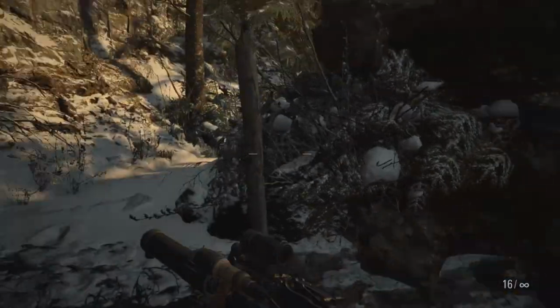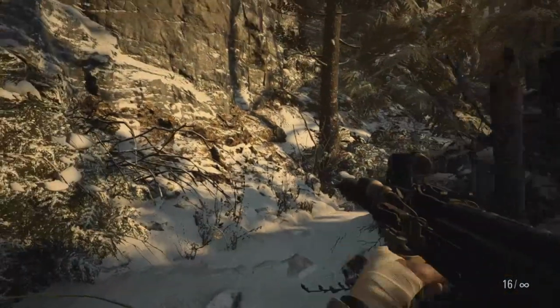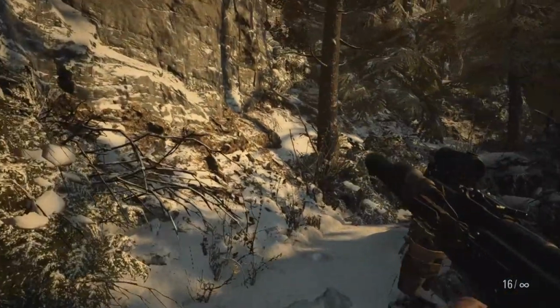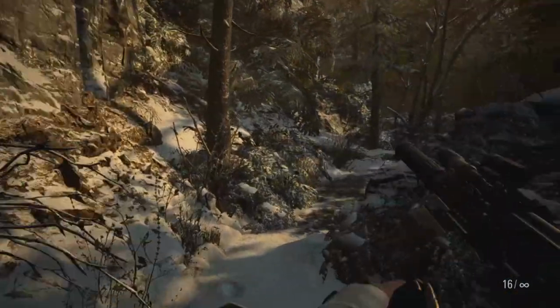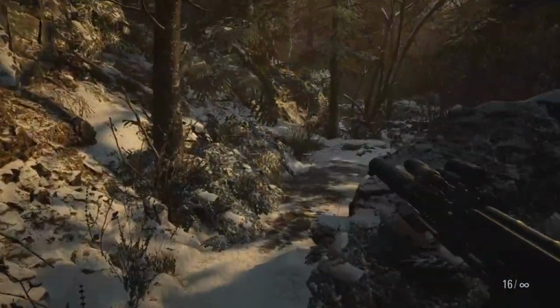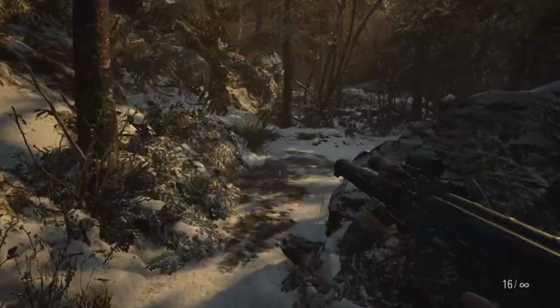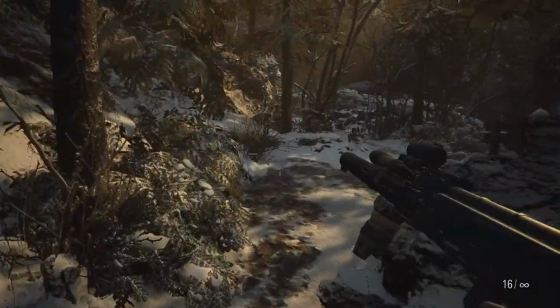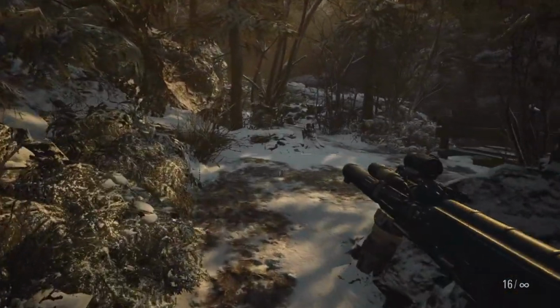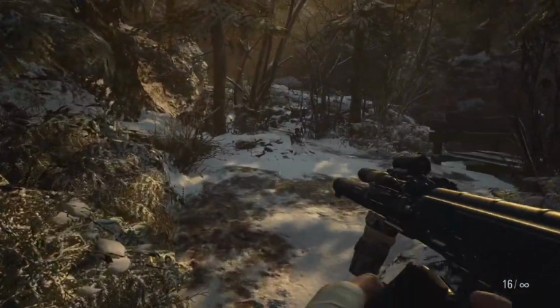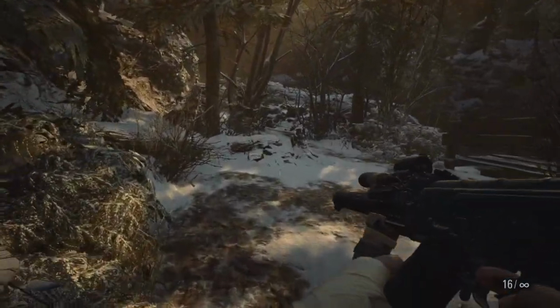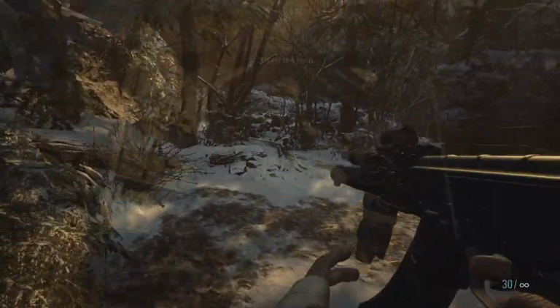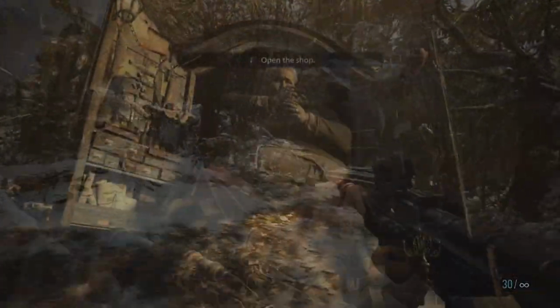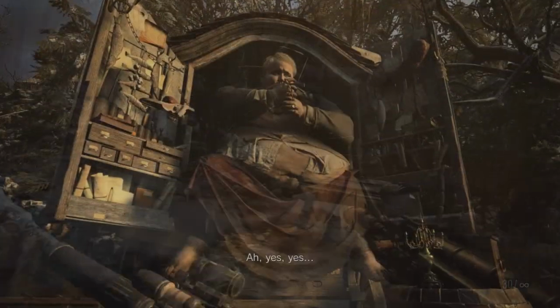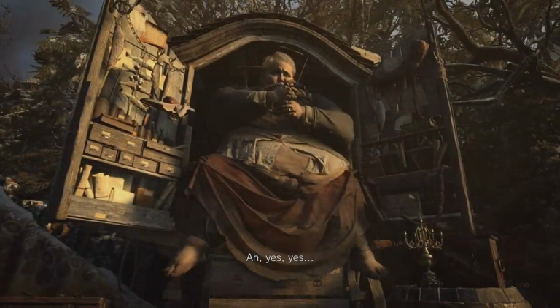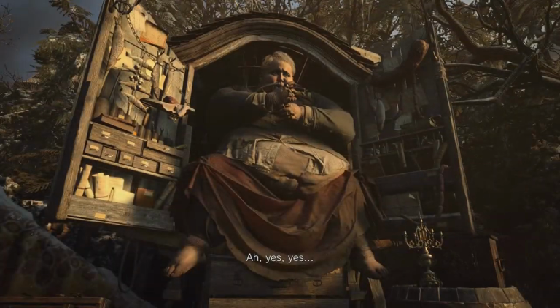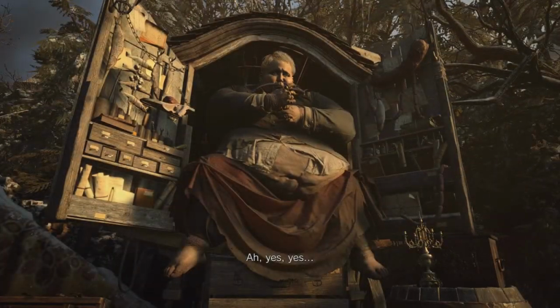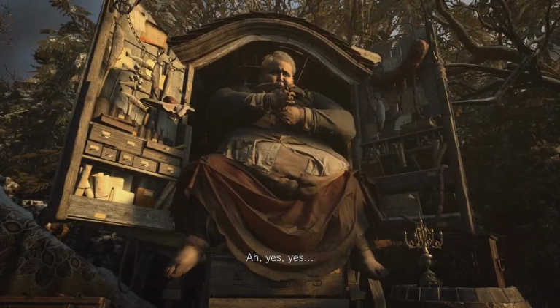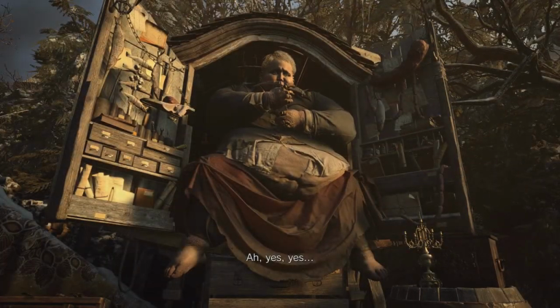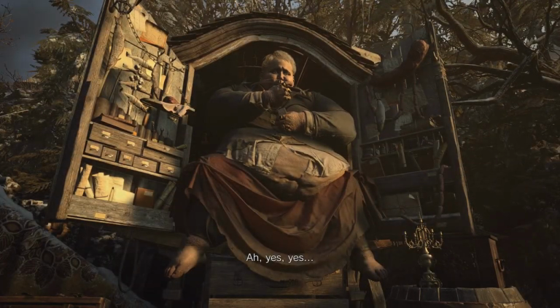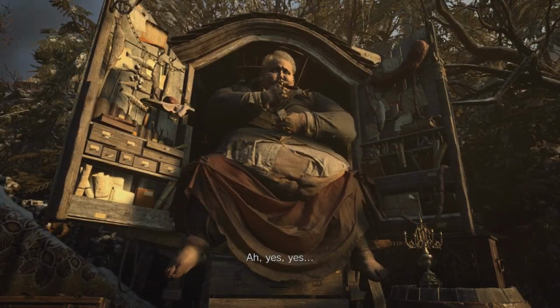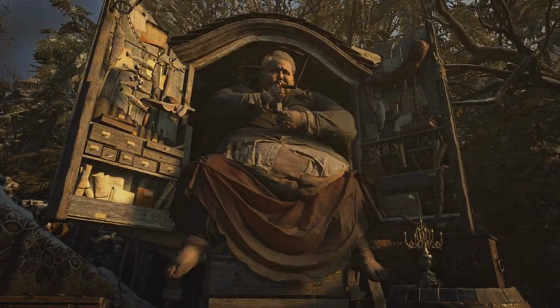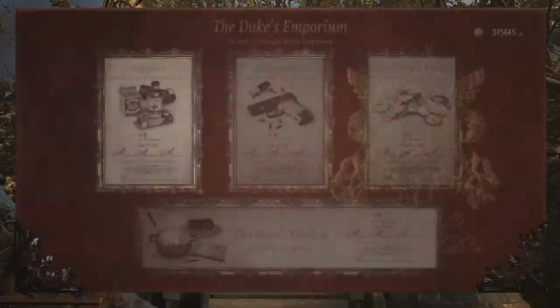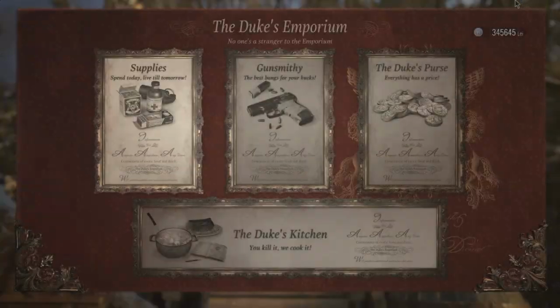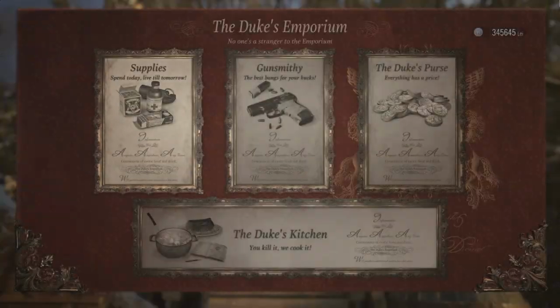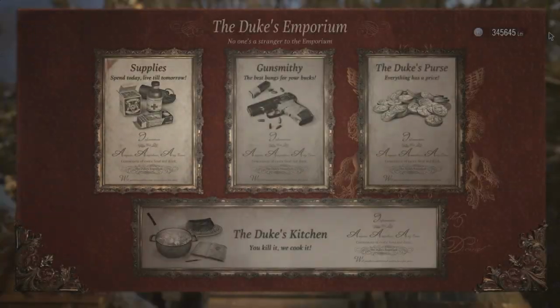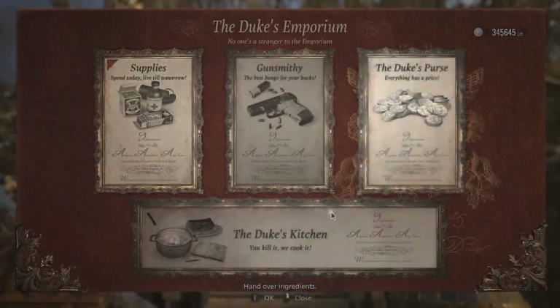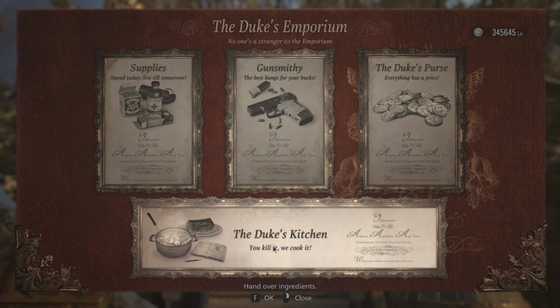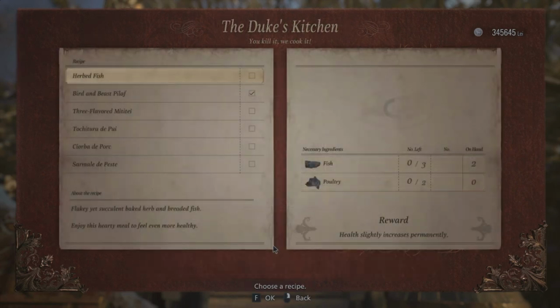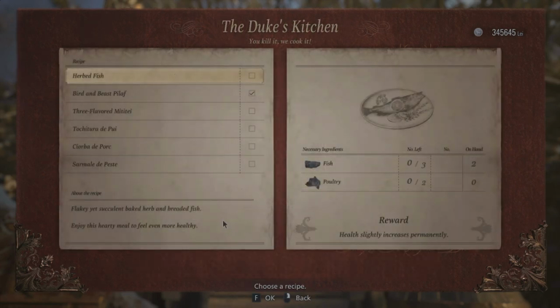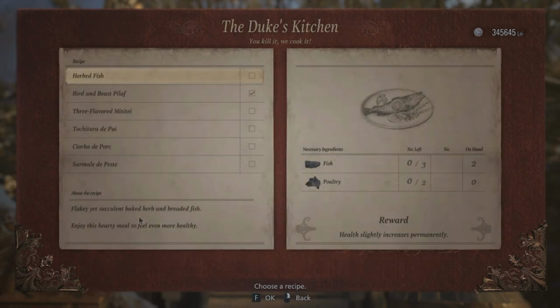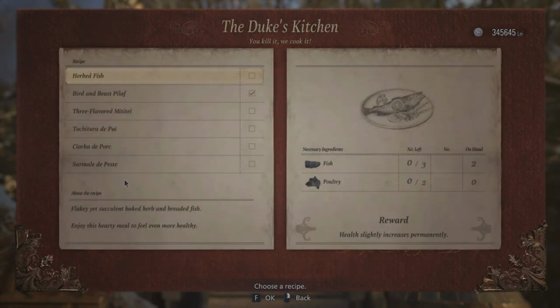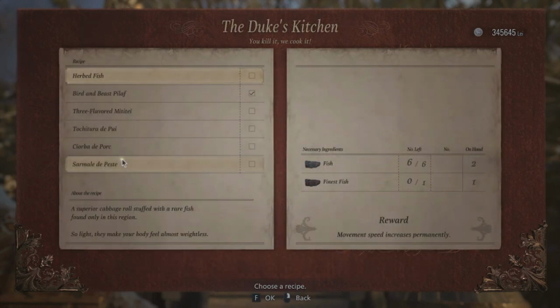Take the finest fish back to the duke along with six regular fish to cook up the dish that allows for quicker movement speed.